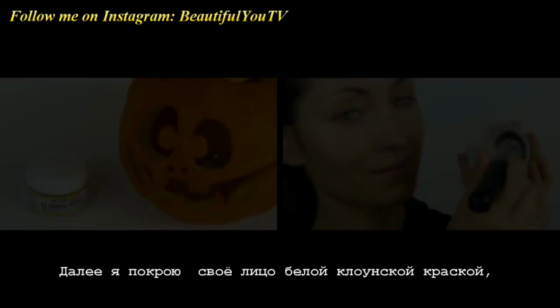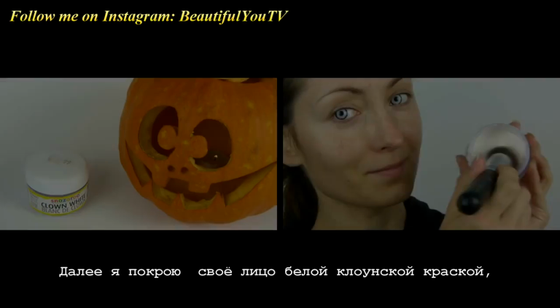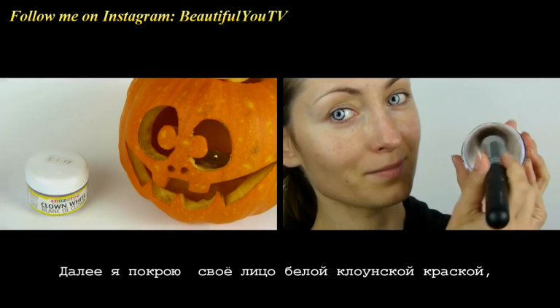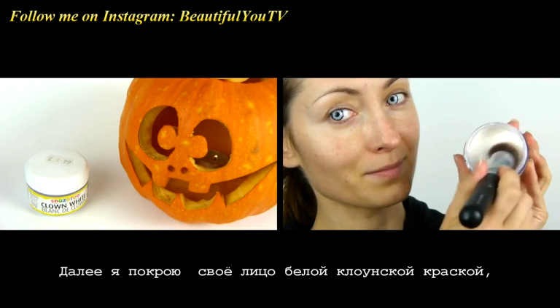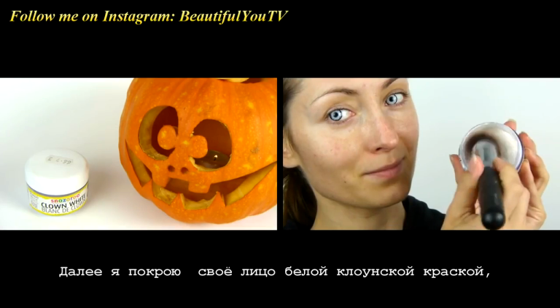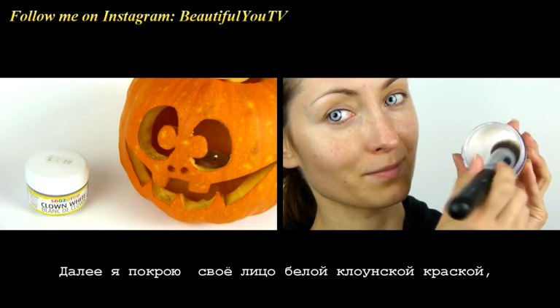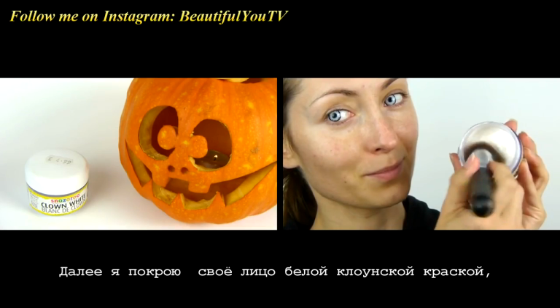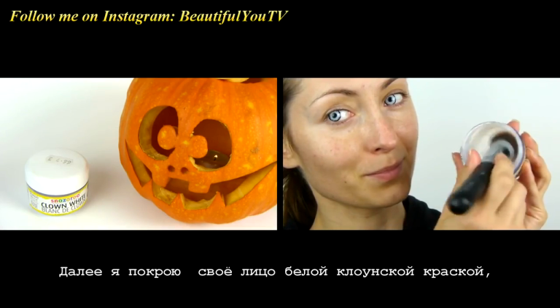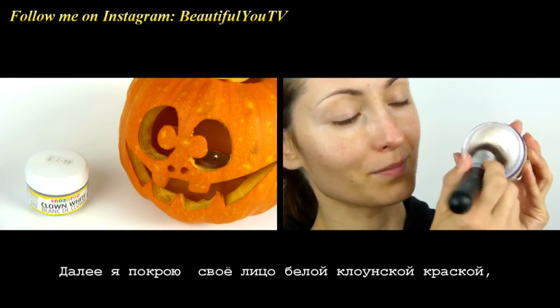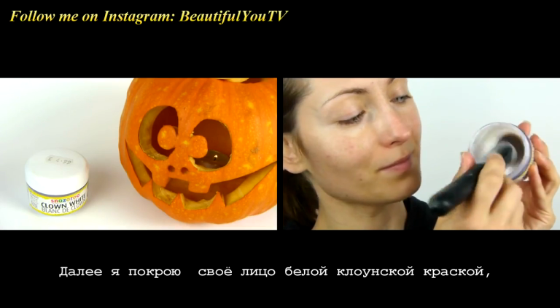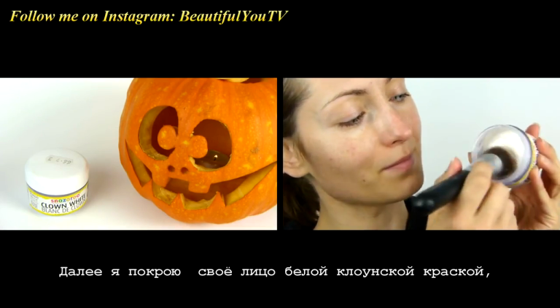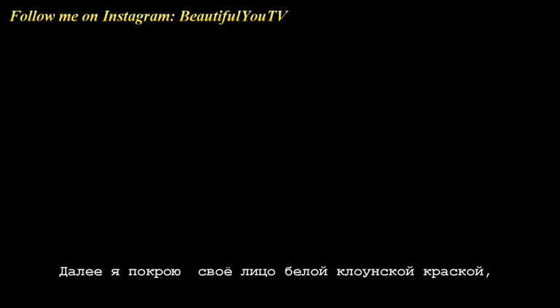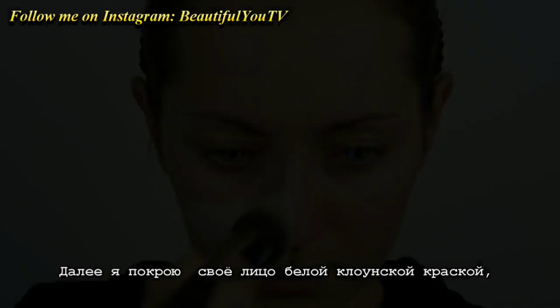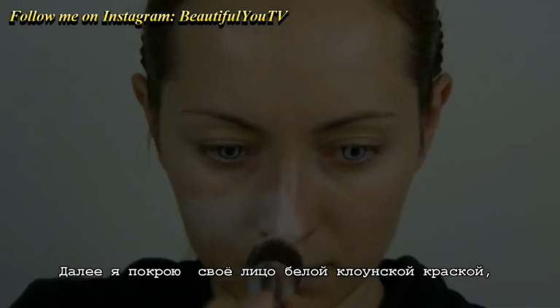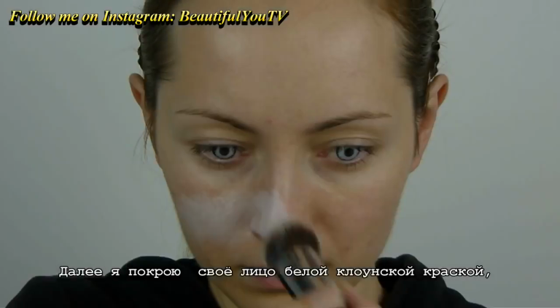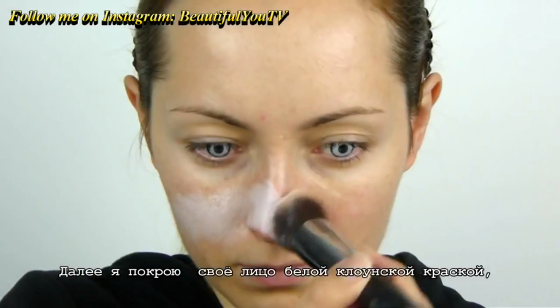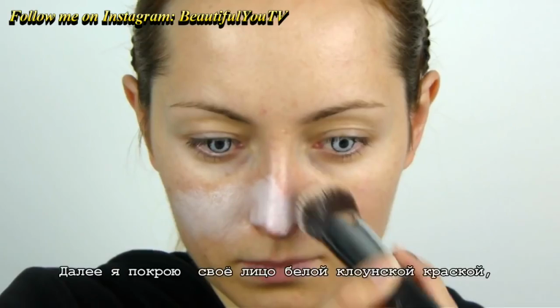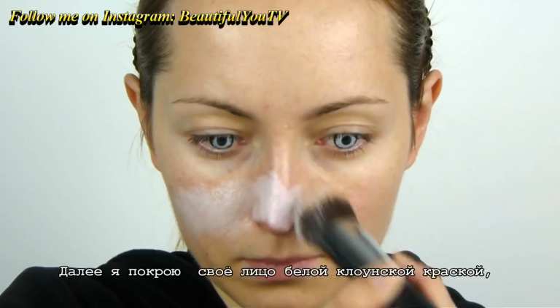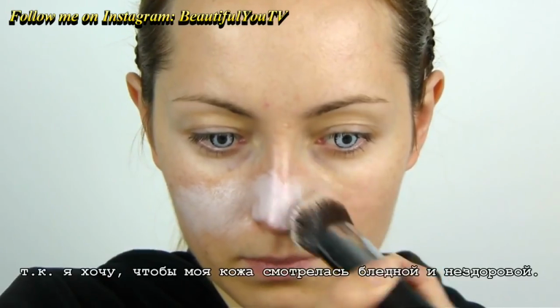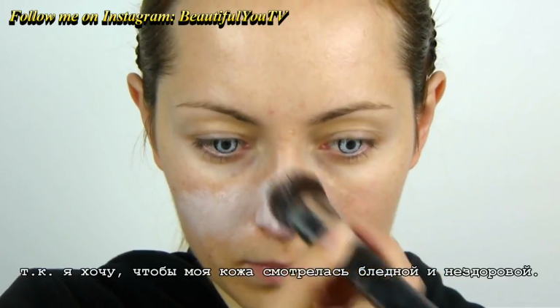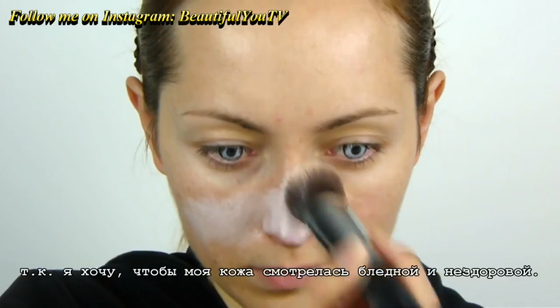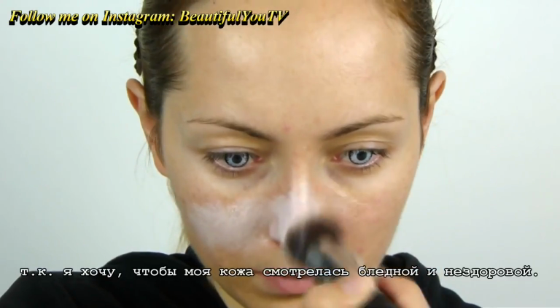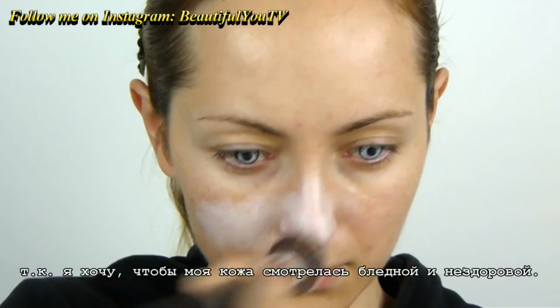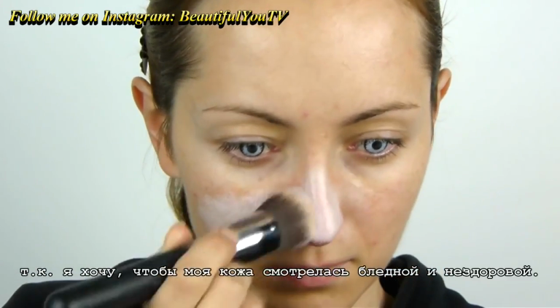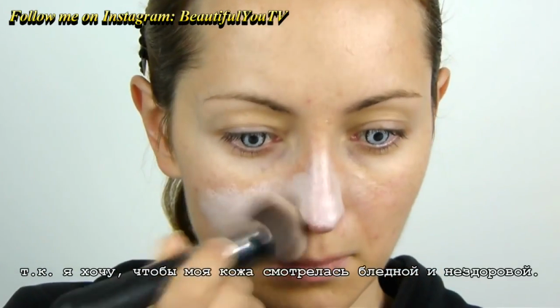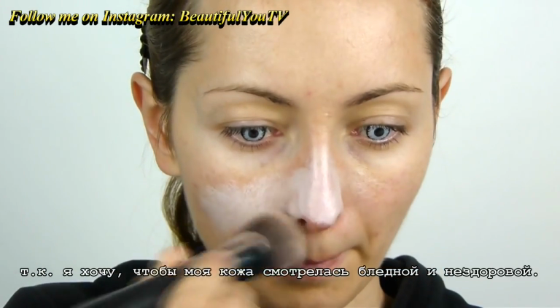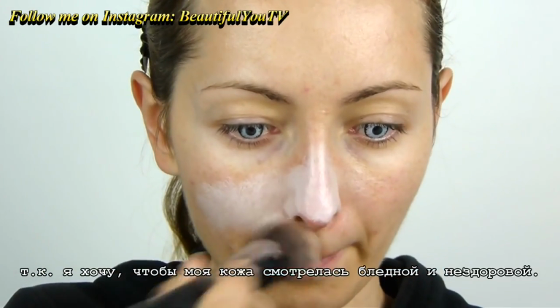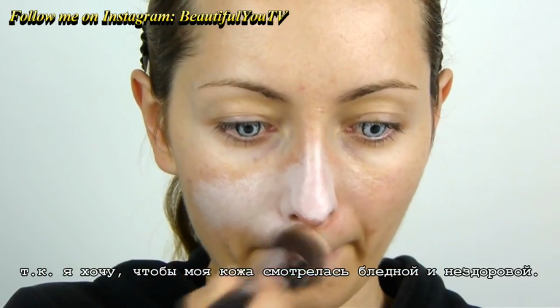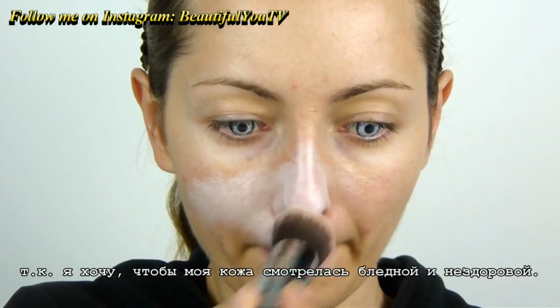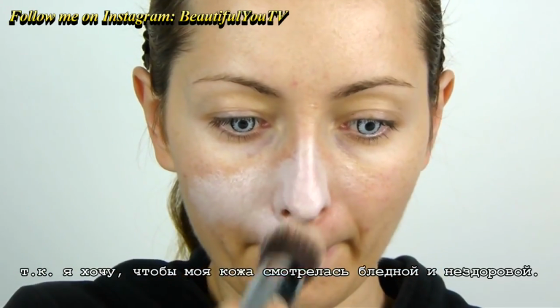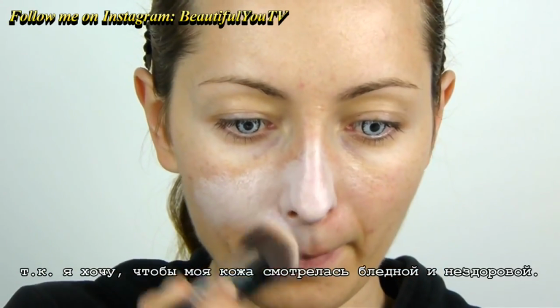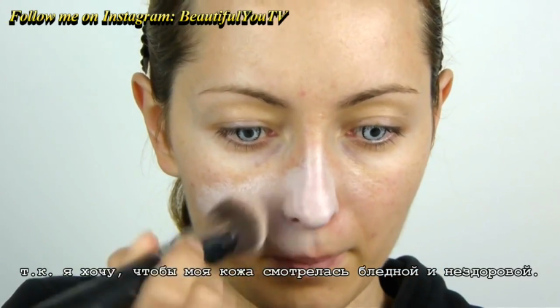Next I'll cover my face with a white clown color, as I want my skin to look pale and unhealthy.